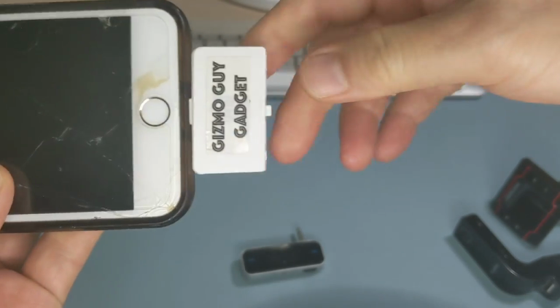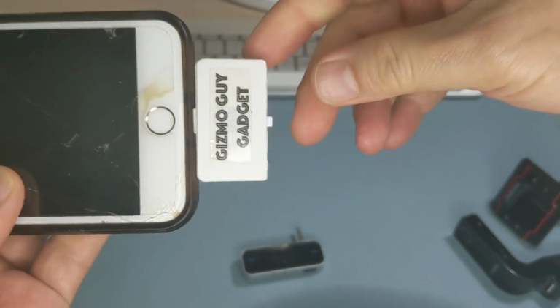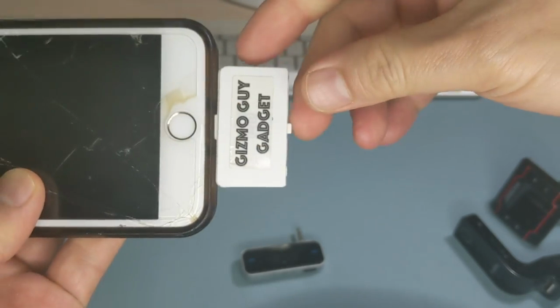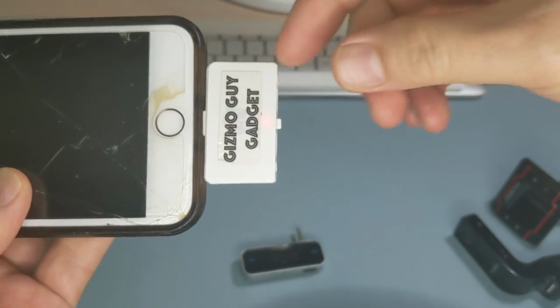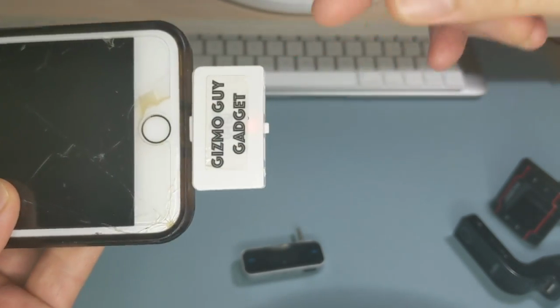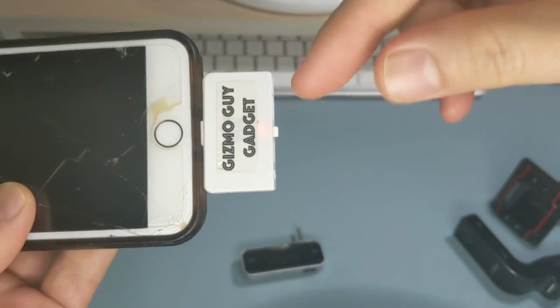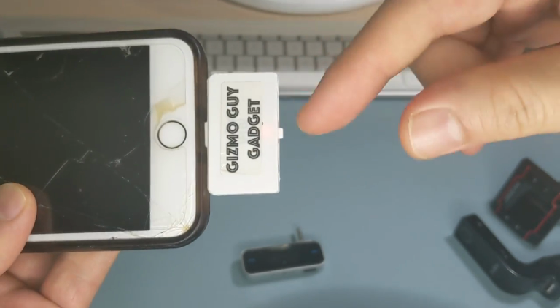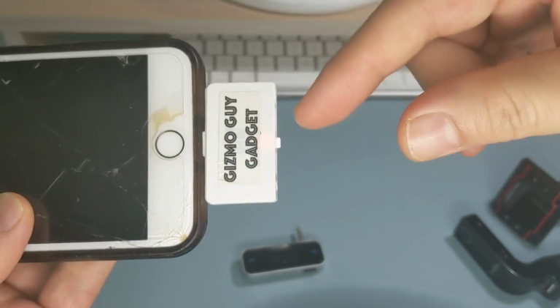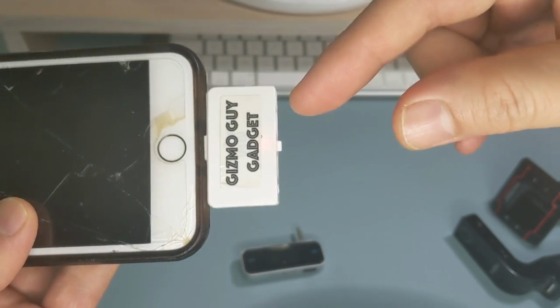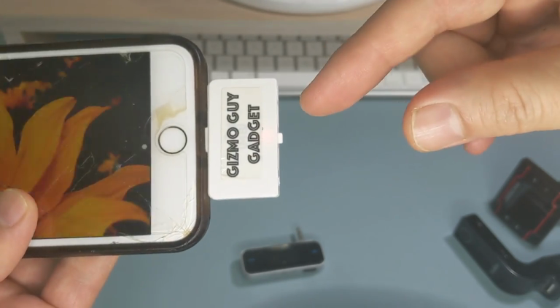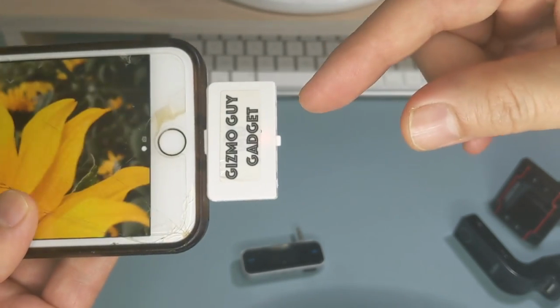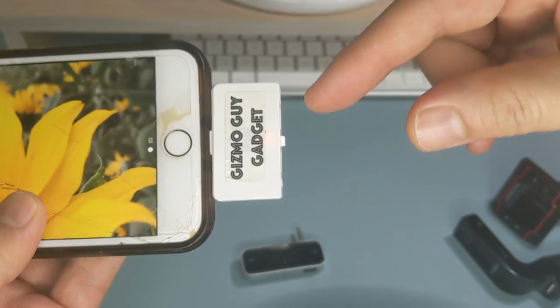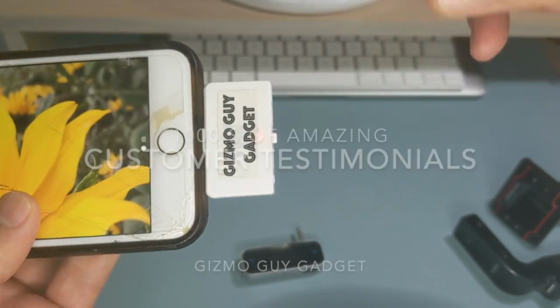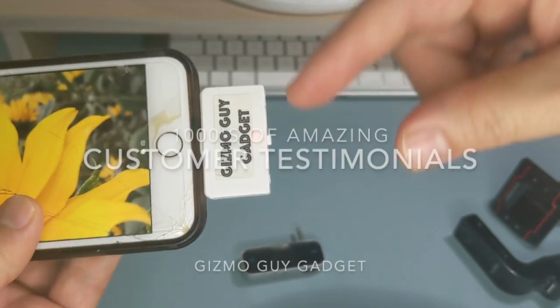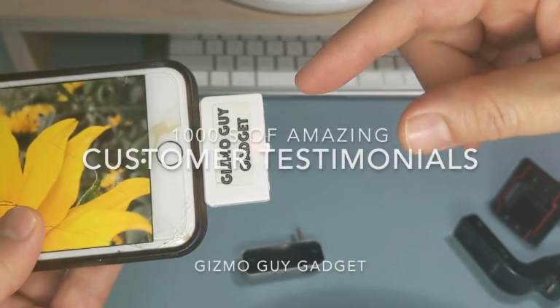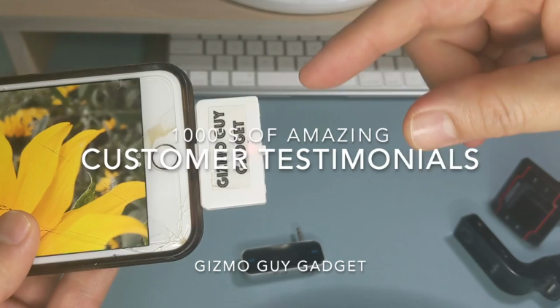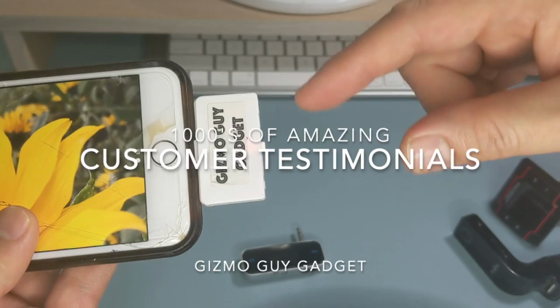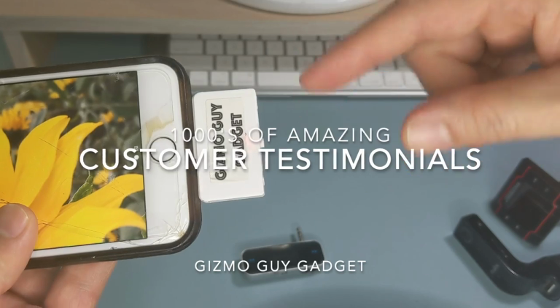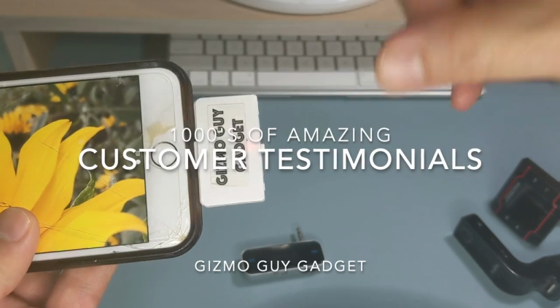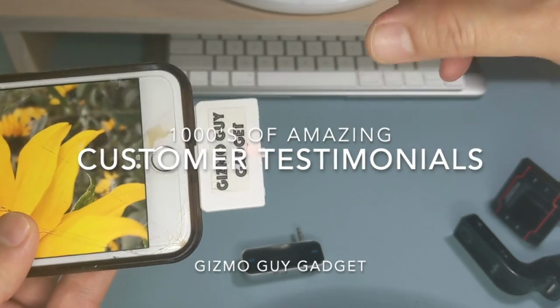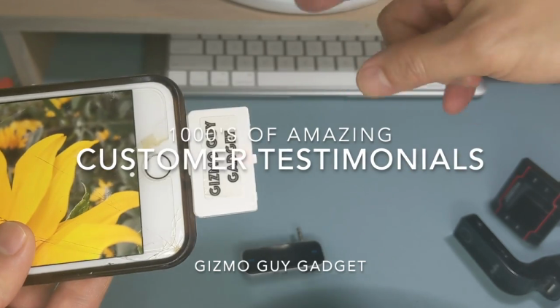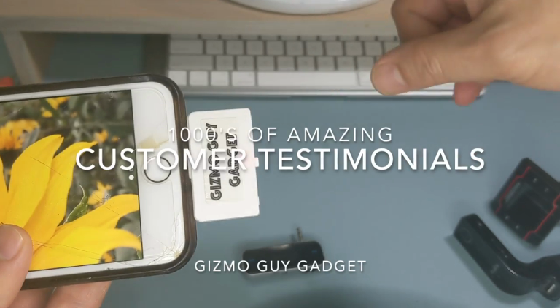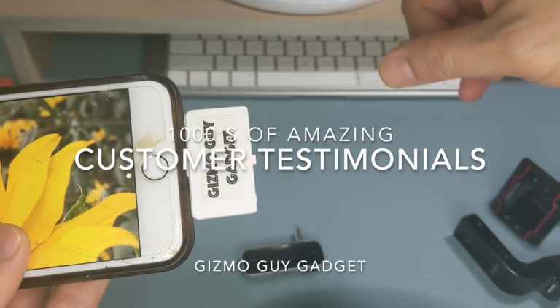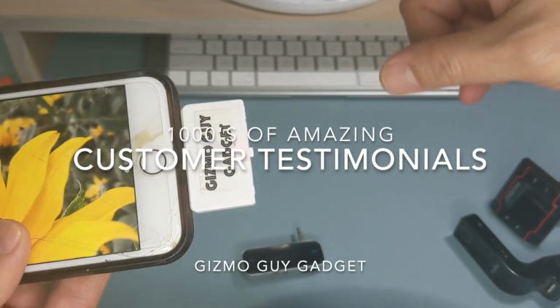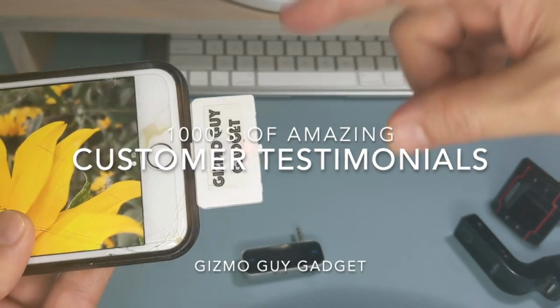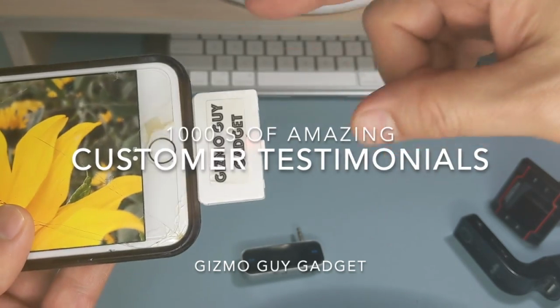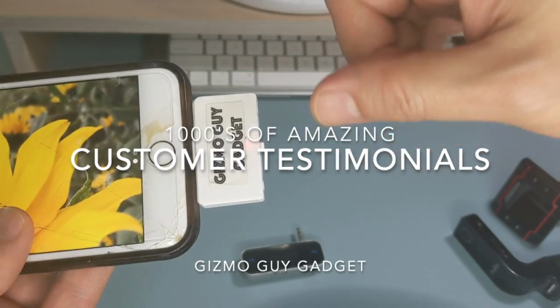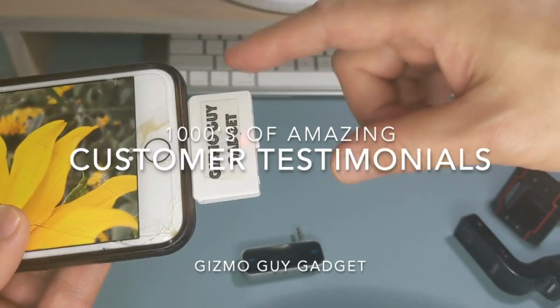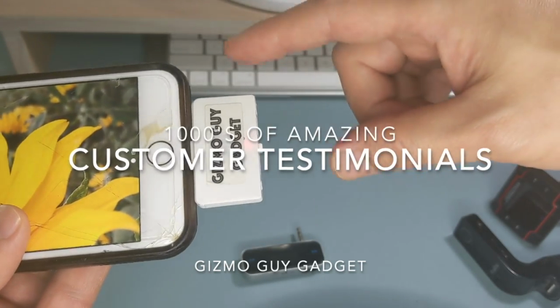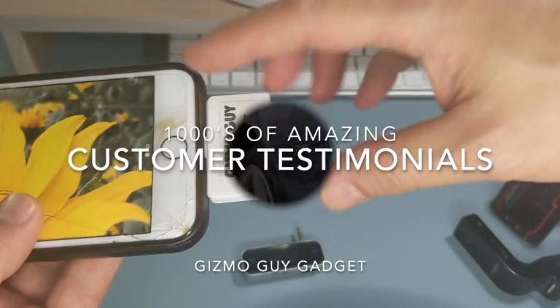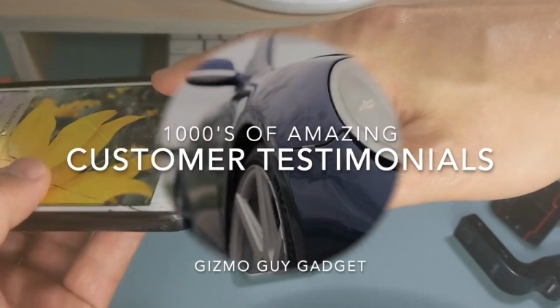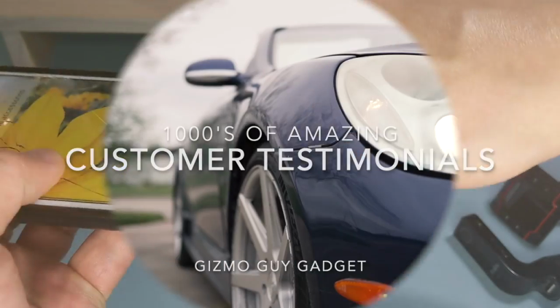Just plug it in, the light comes on, and all you have to do is set your car radio to 87.9.